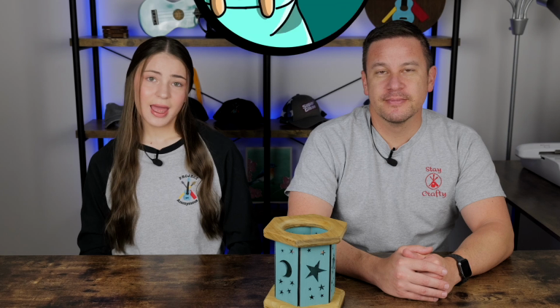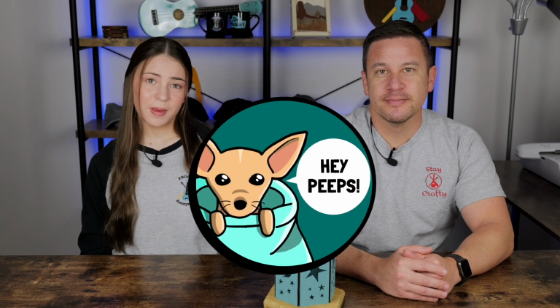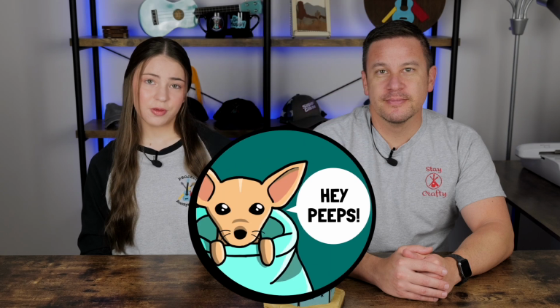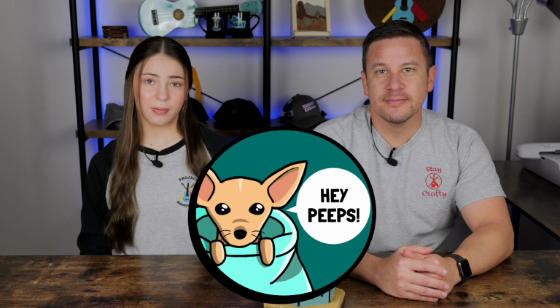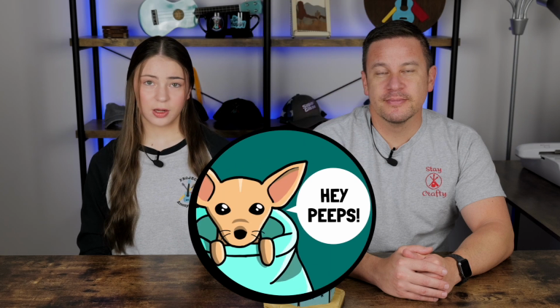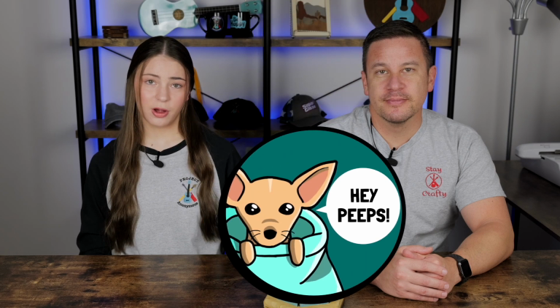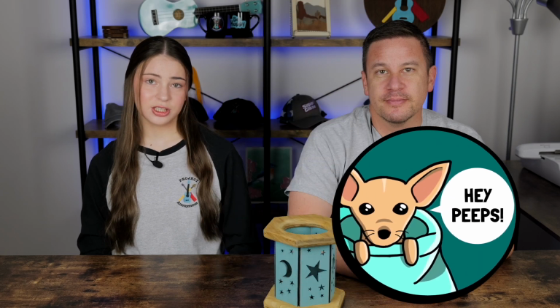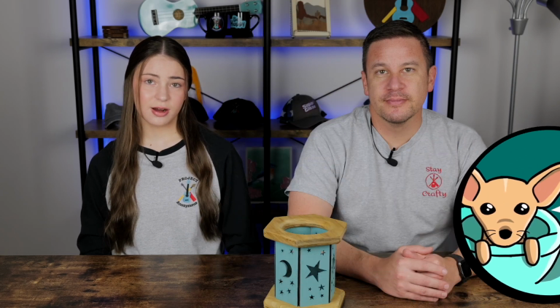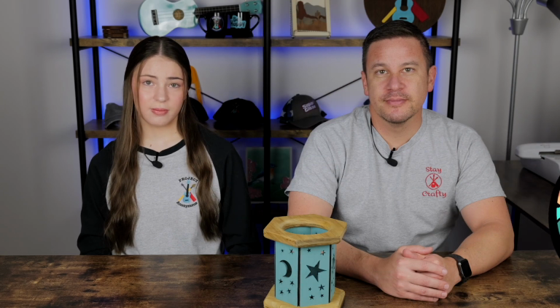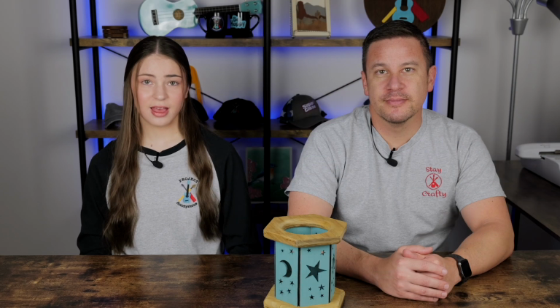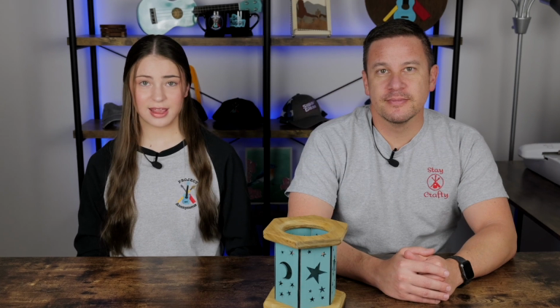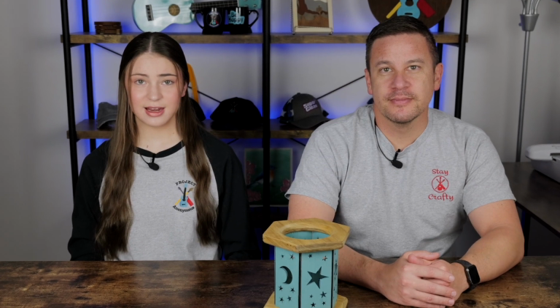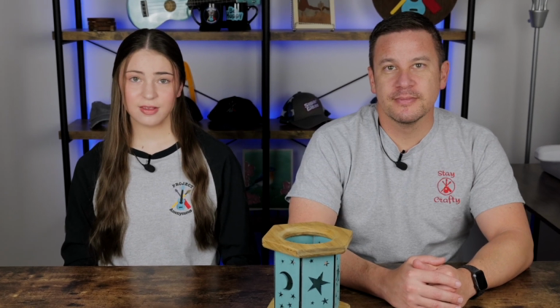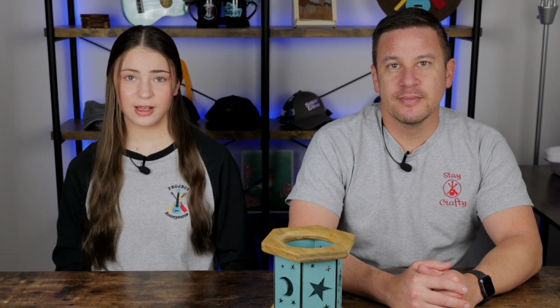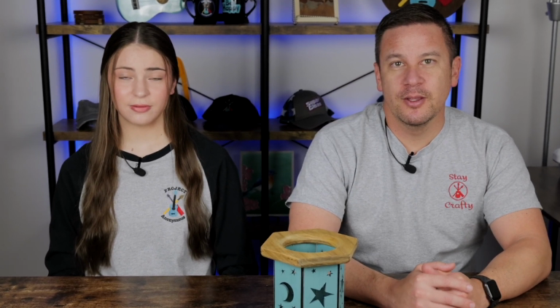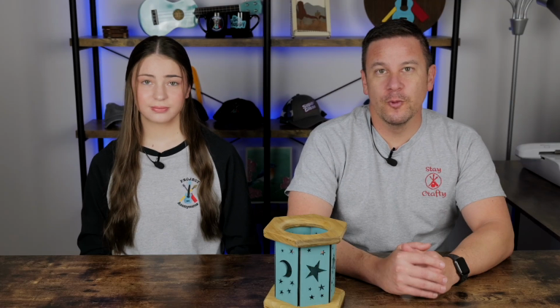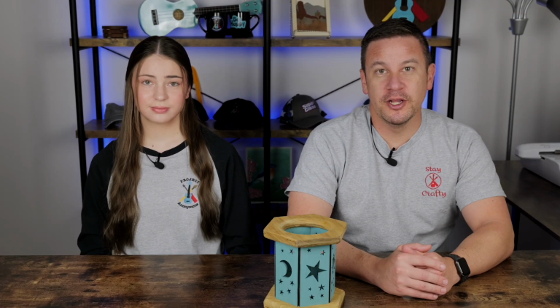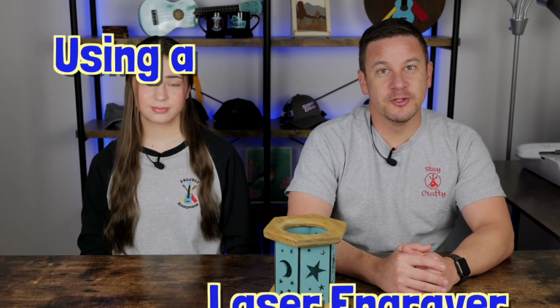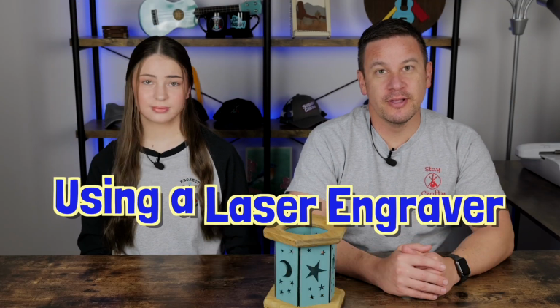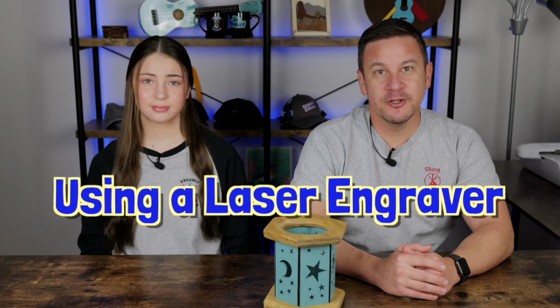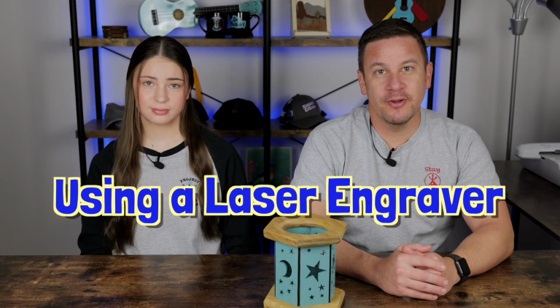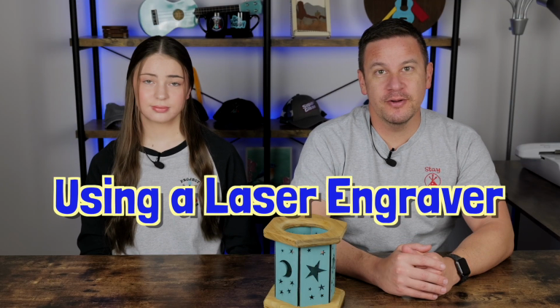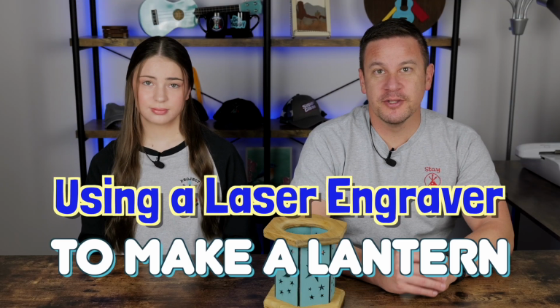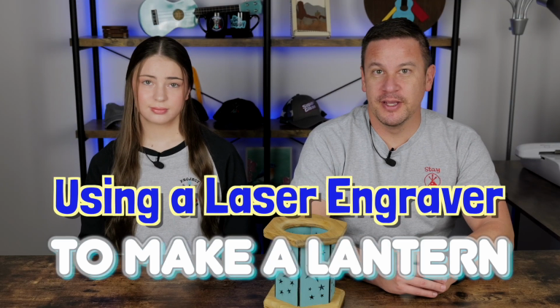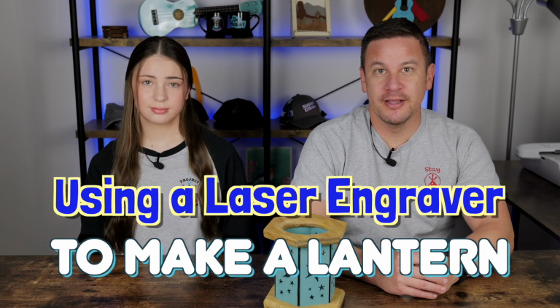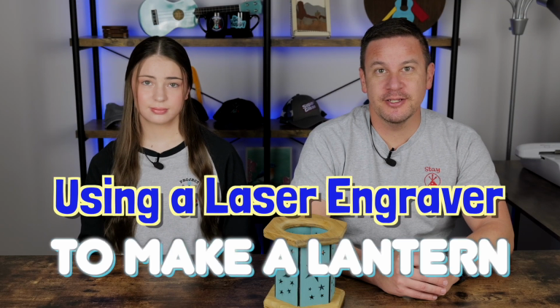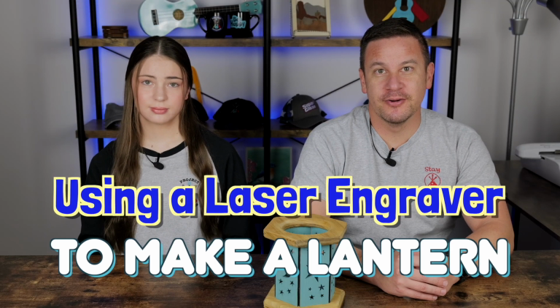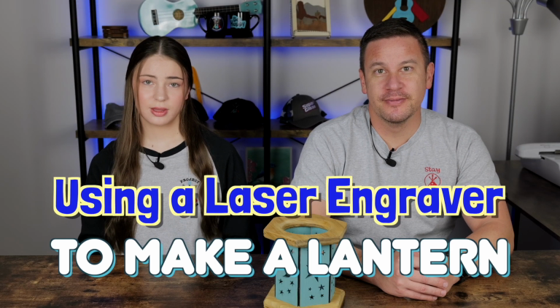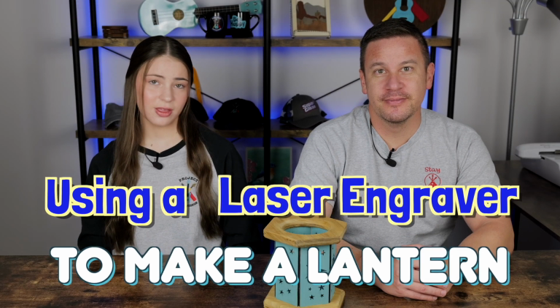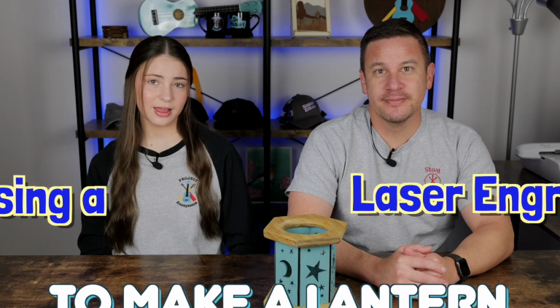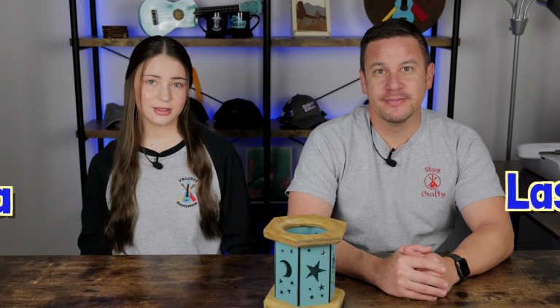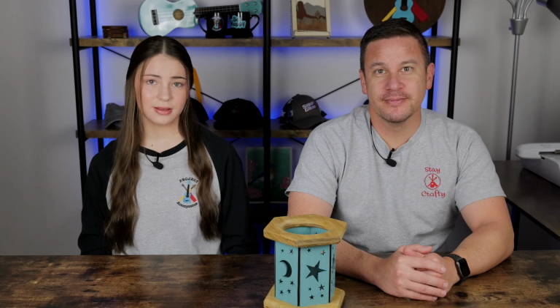Hey peeps, welcome back to Project Anonymous. In today's video we're going to use our laser engraver to make a lantern. So let's get to it.